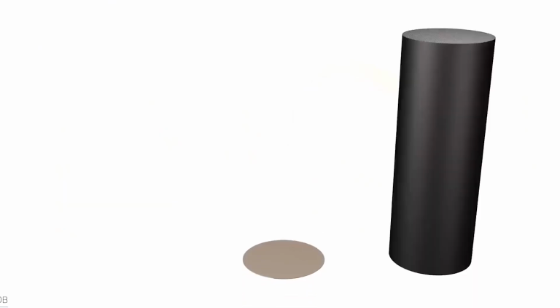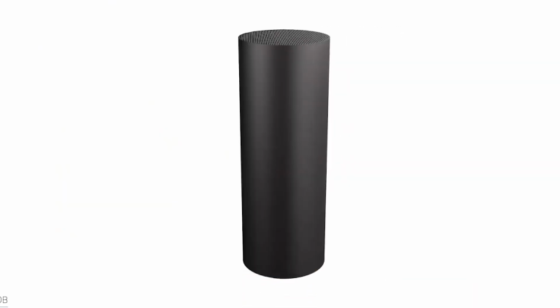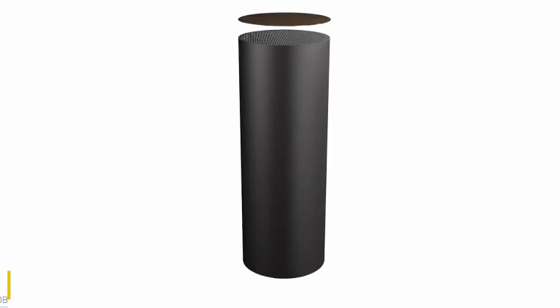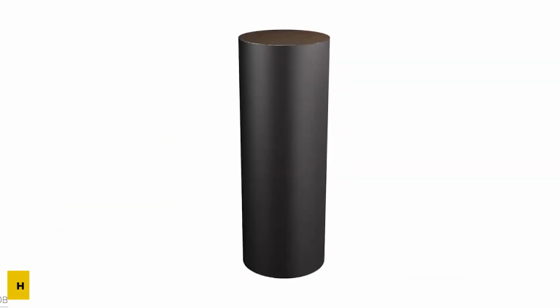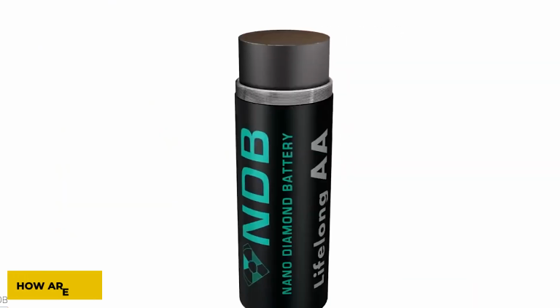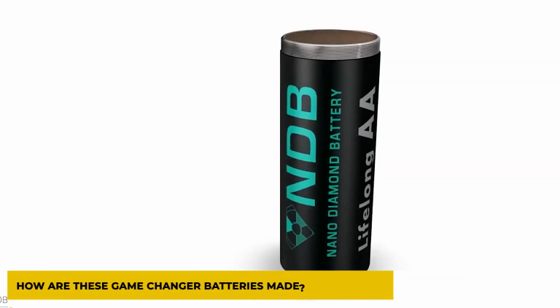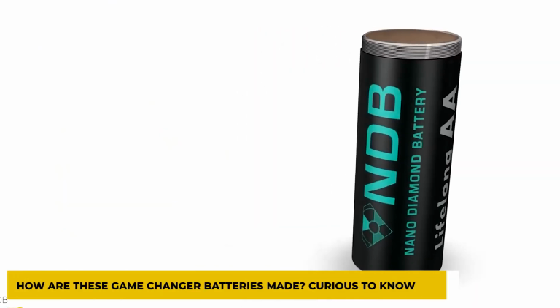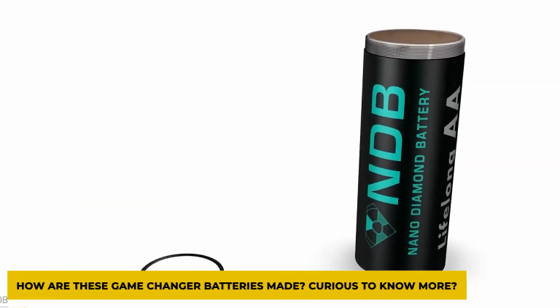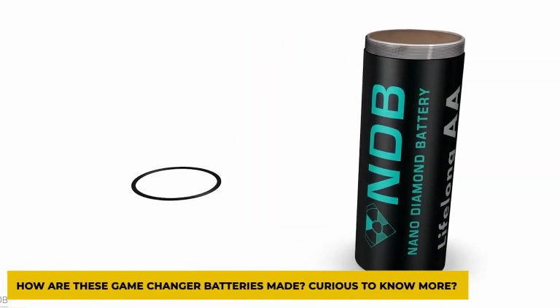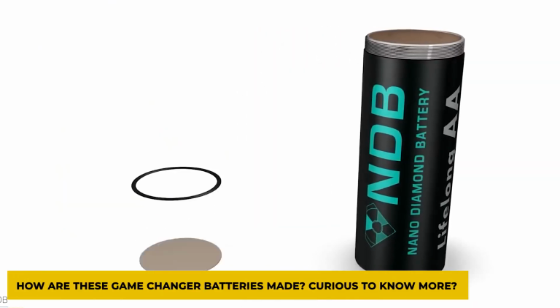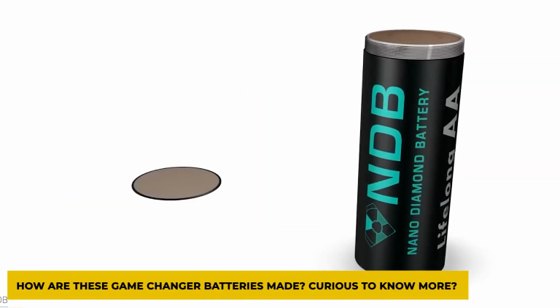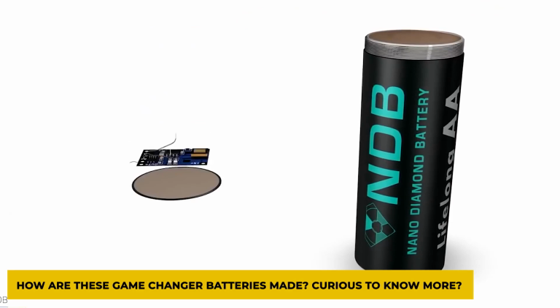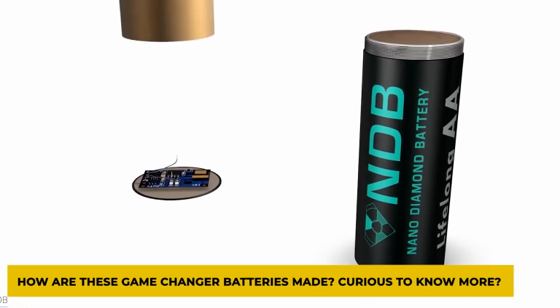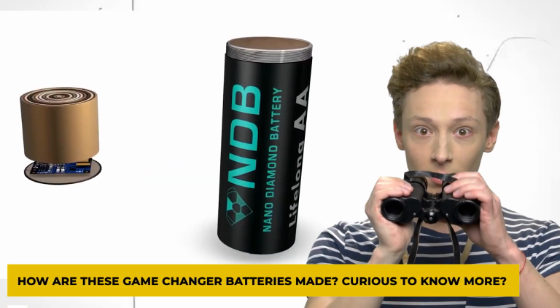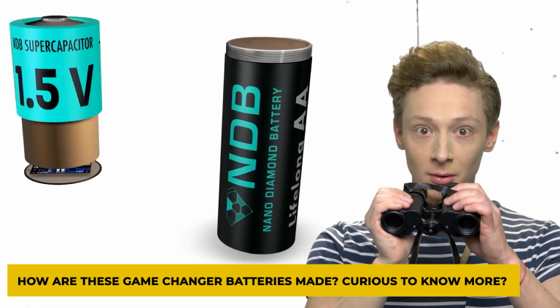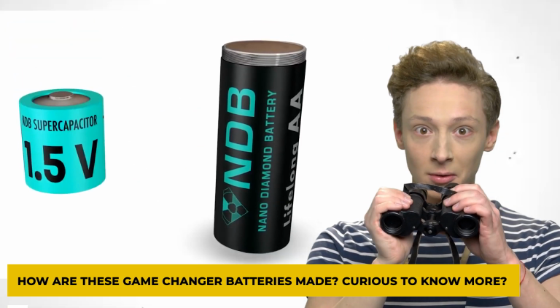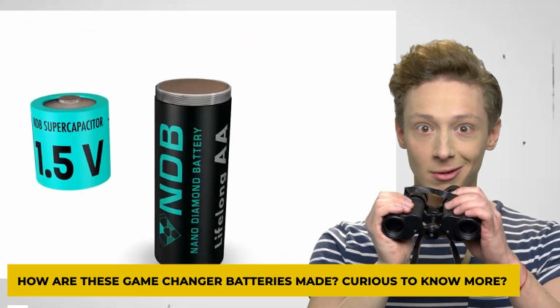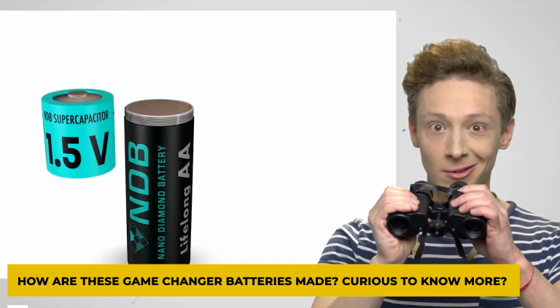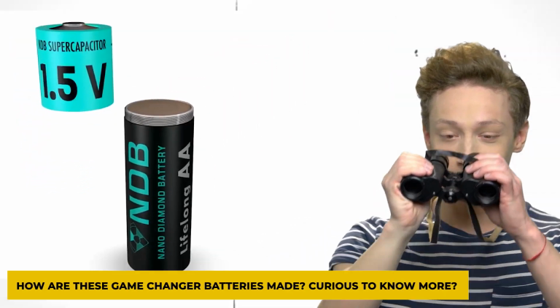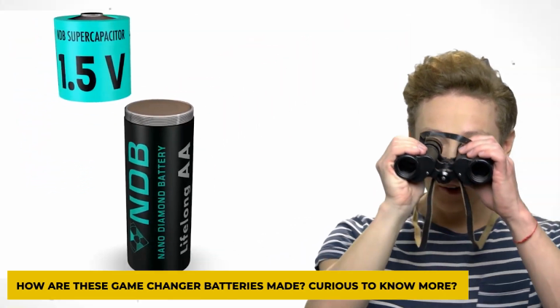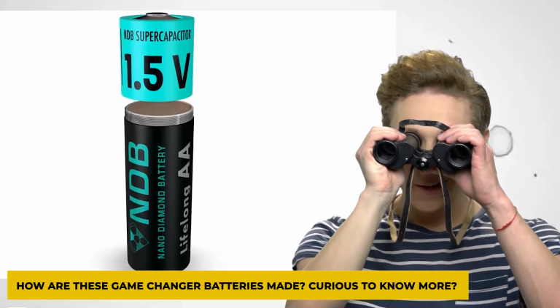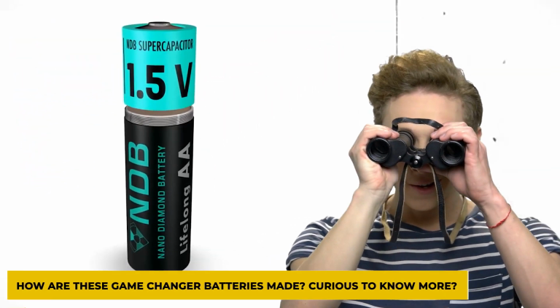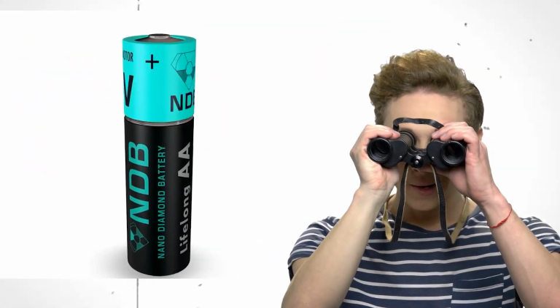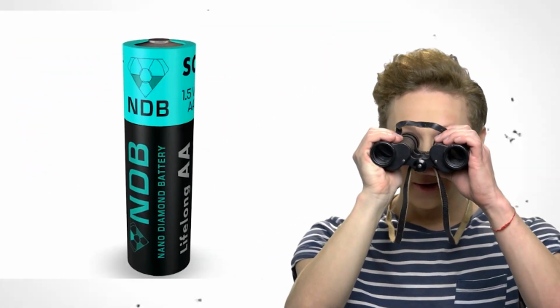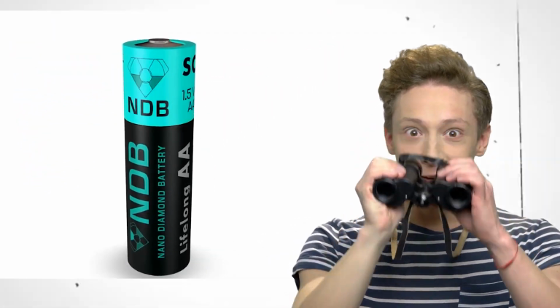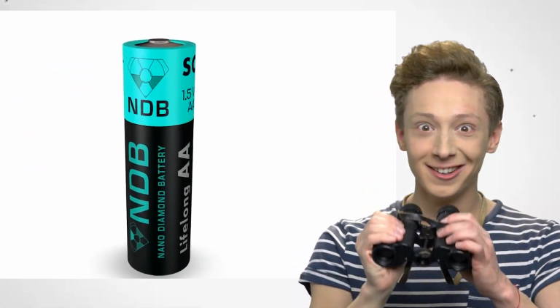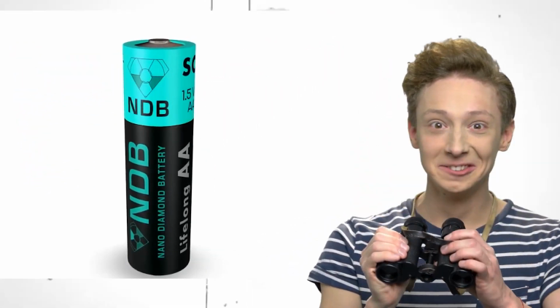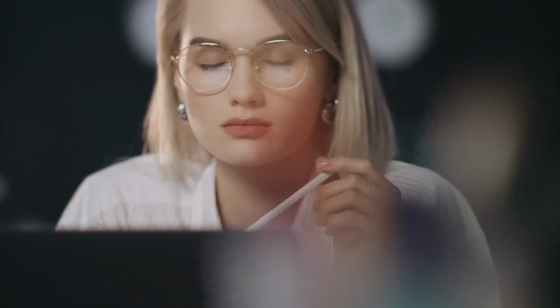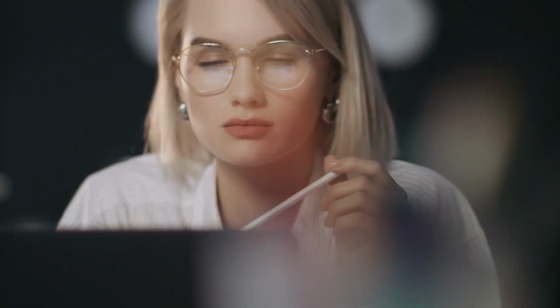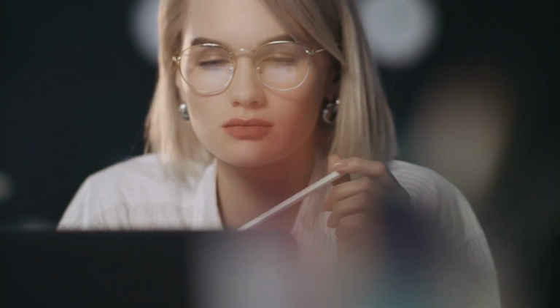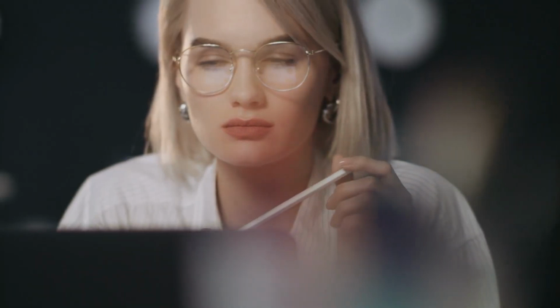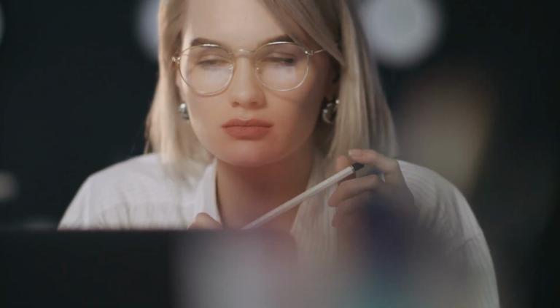How are these game-changer batteries made? Curious to know more? Well, stick around till the very end to find out.